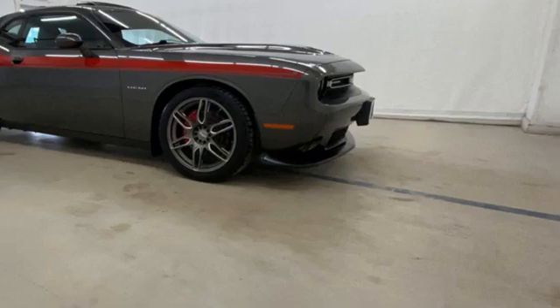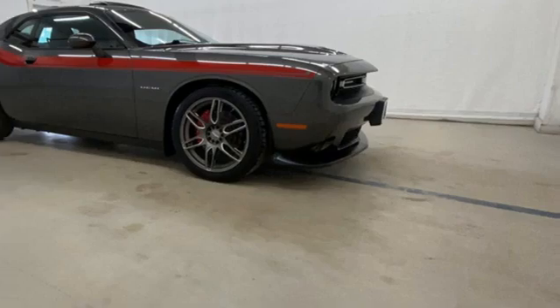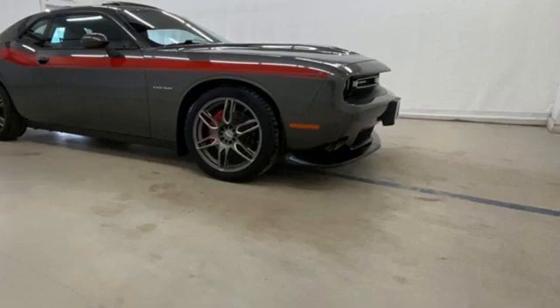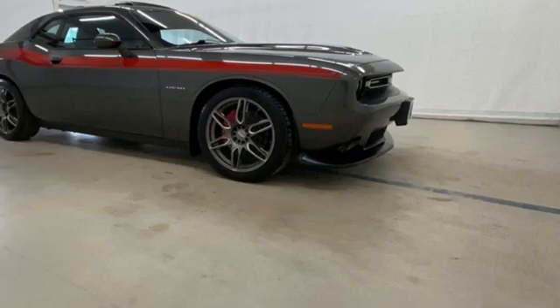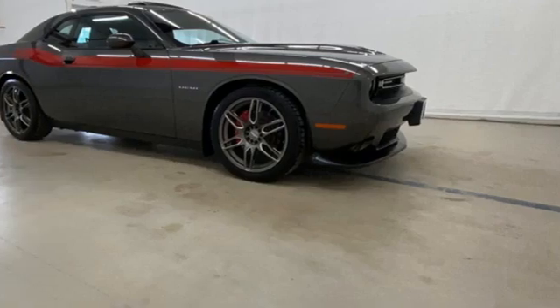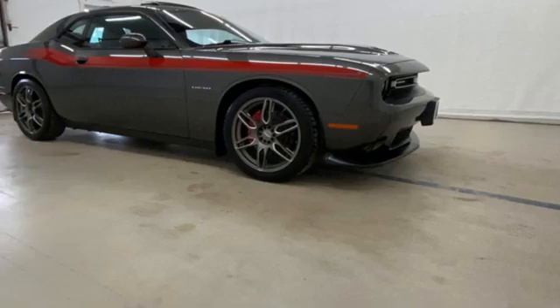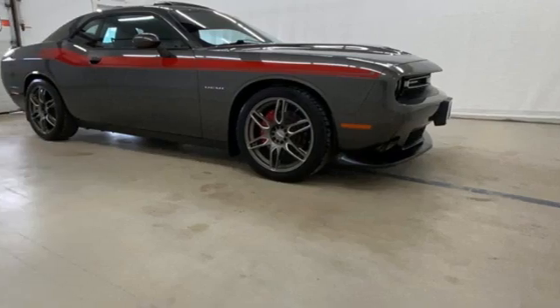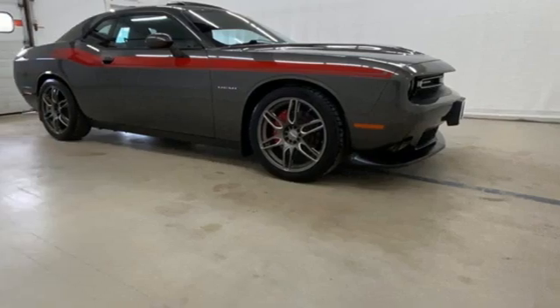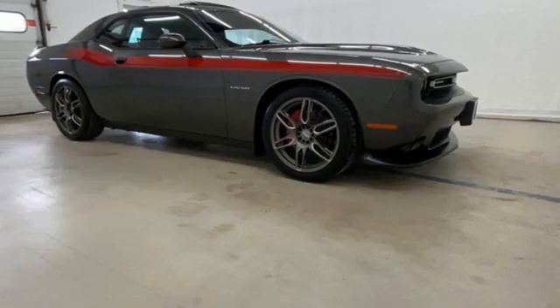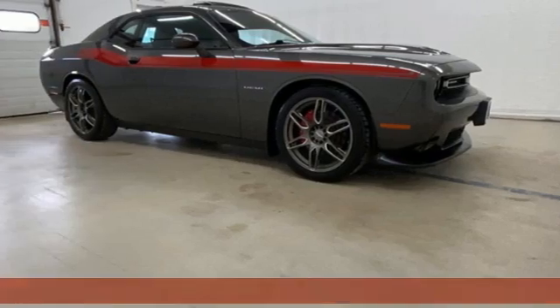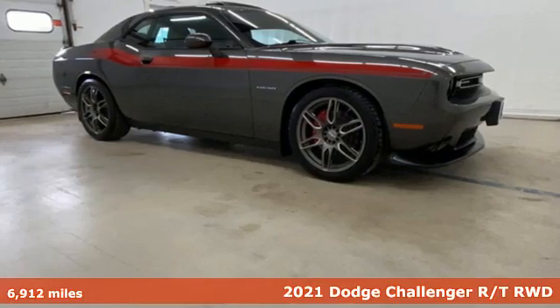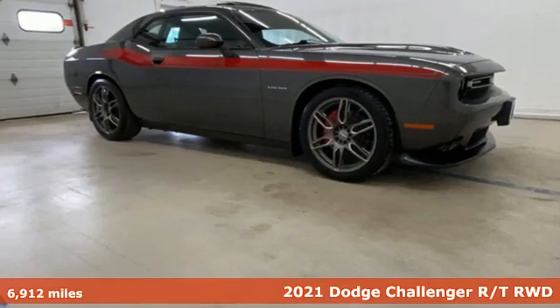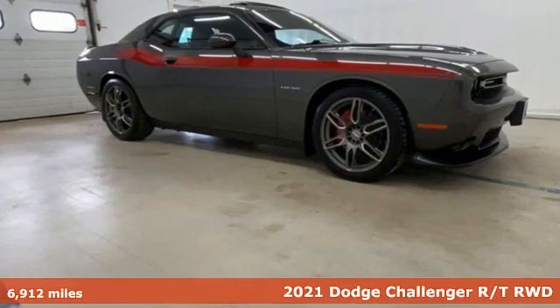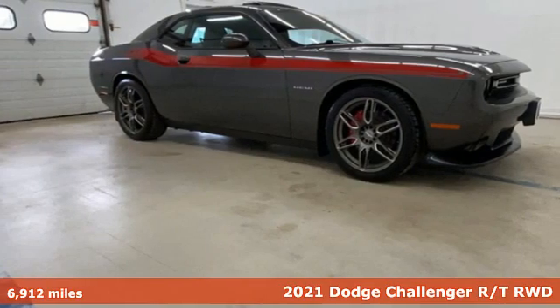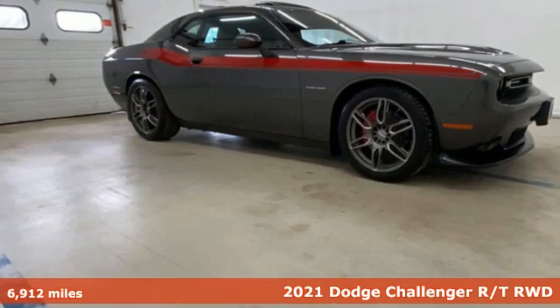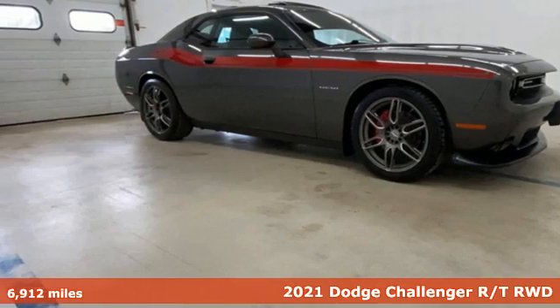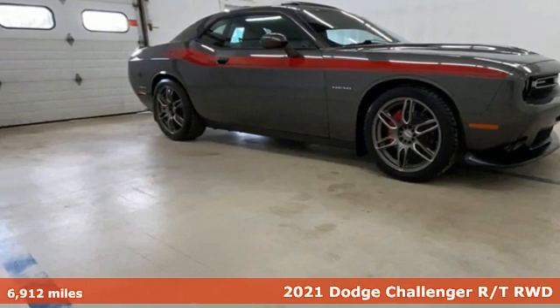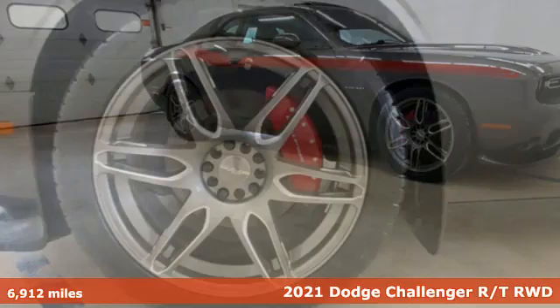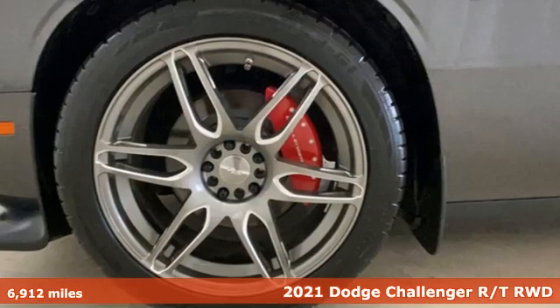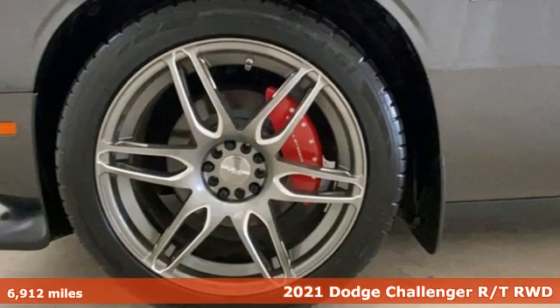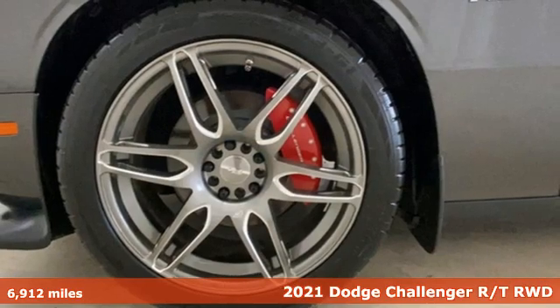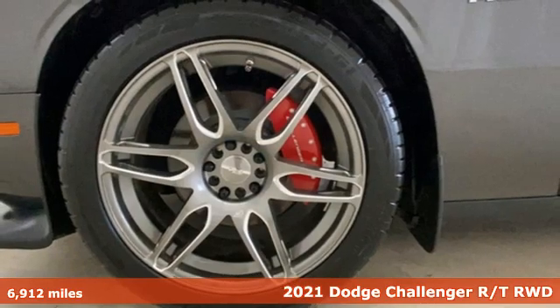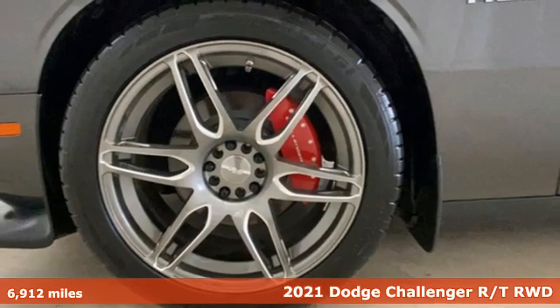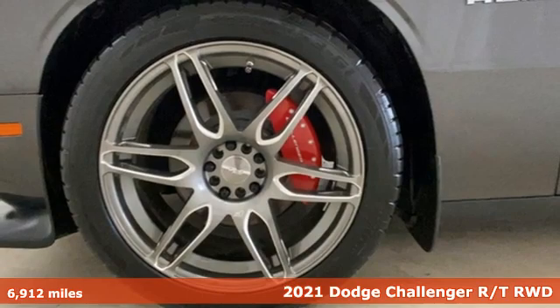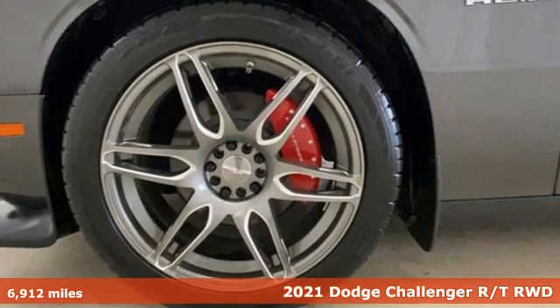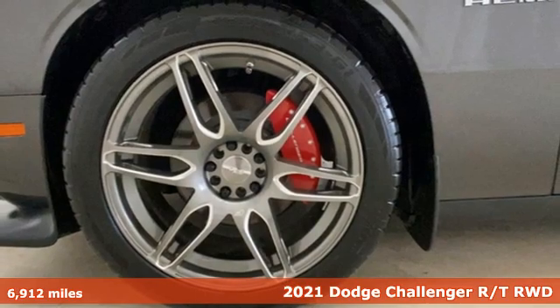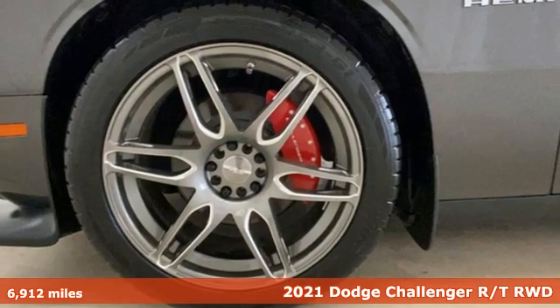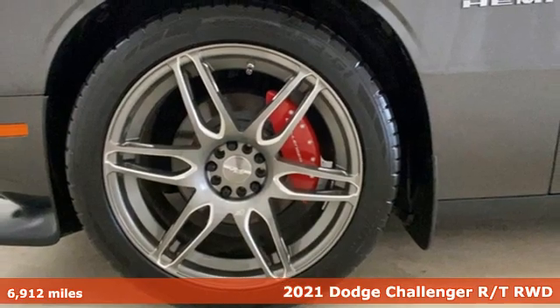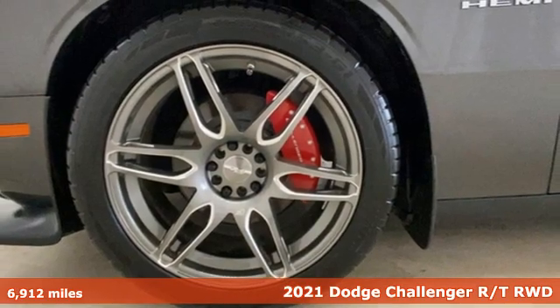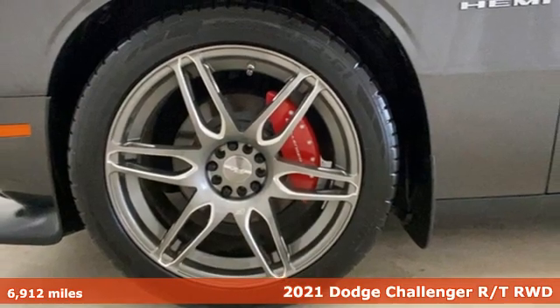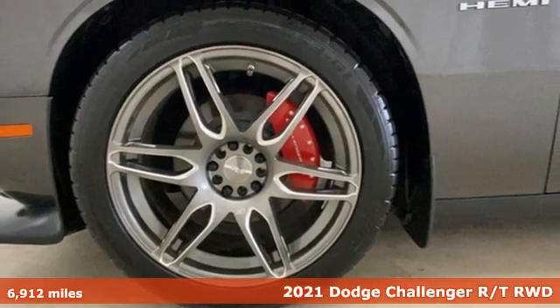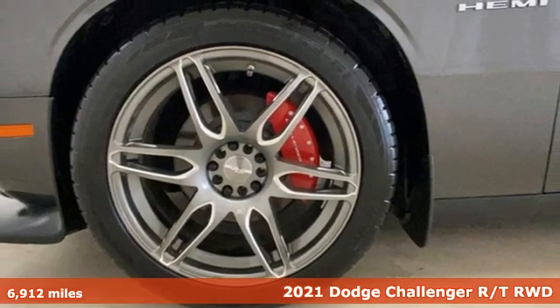It's a 2021 Dodge Challenger. Embrace your wild side with a car that never backs down.